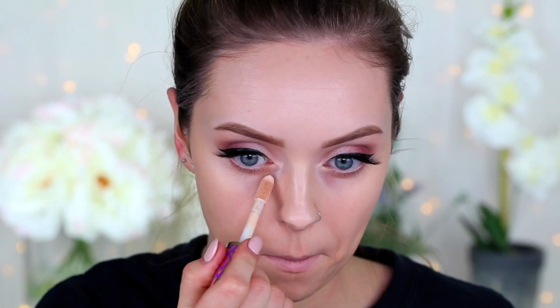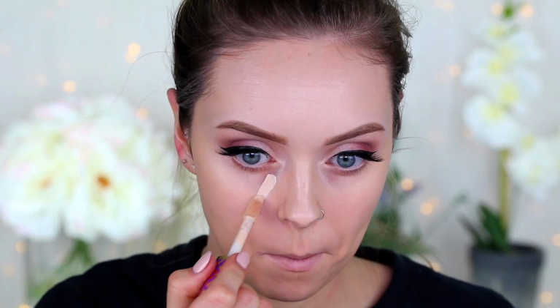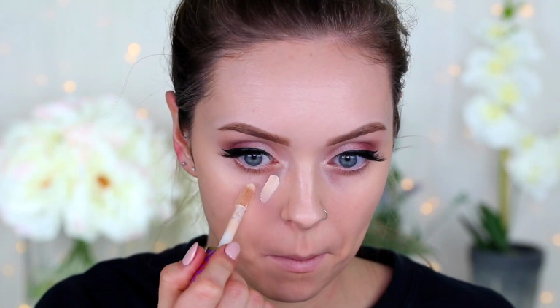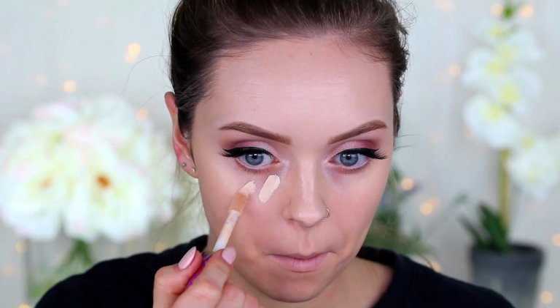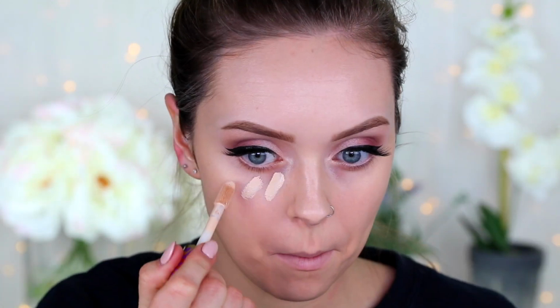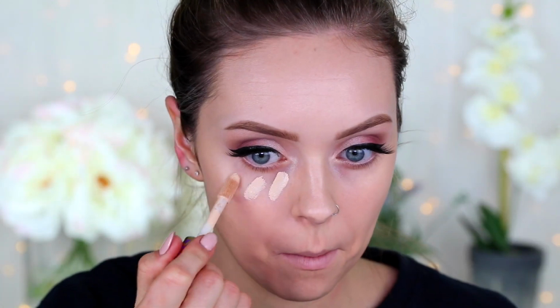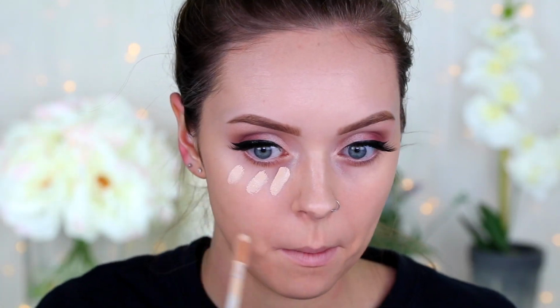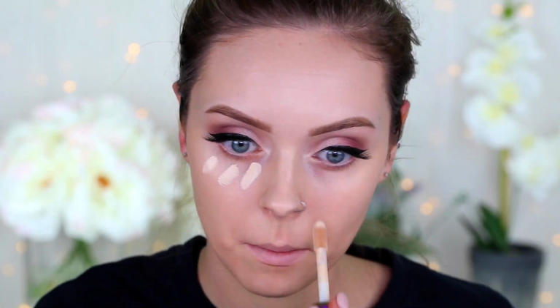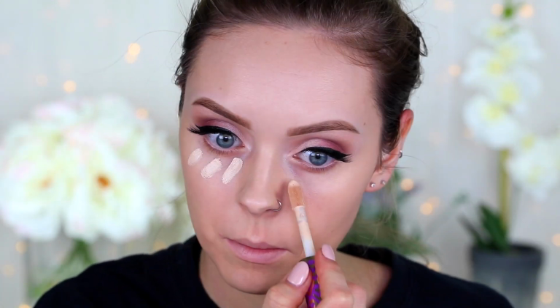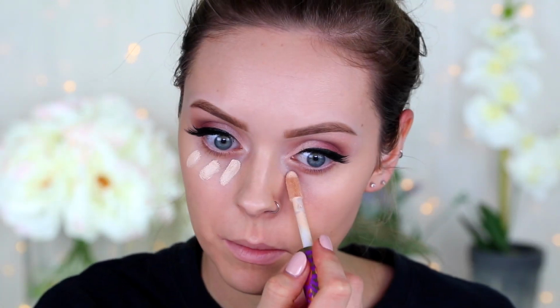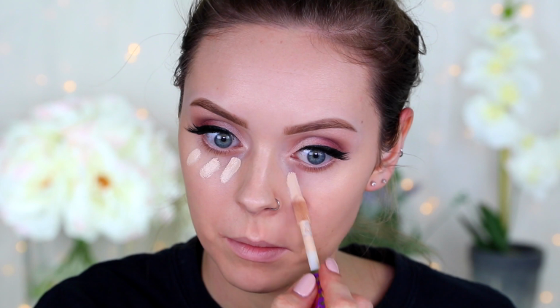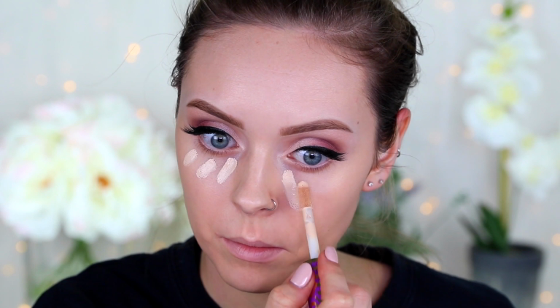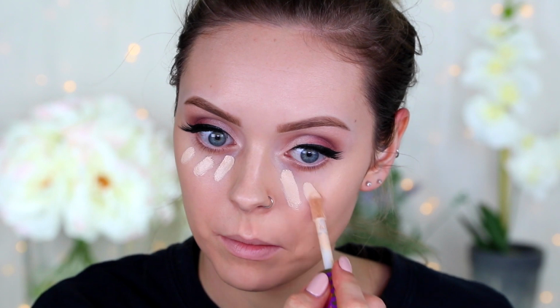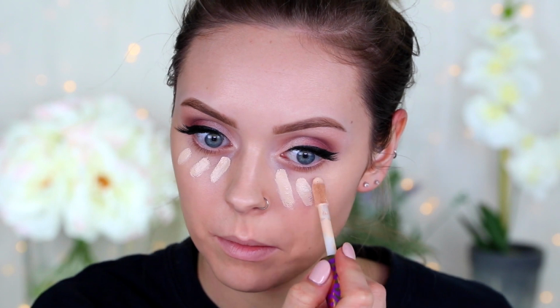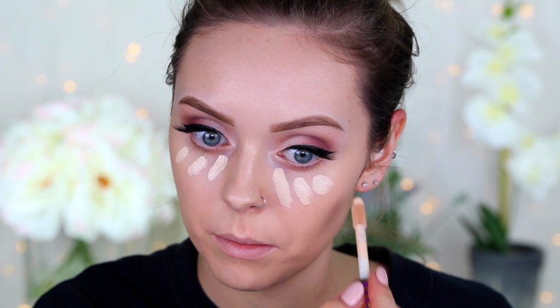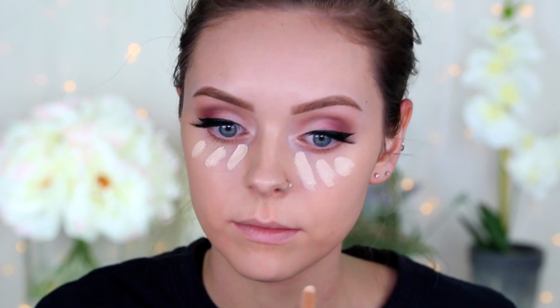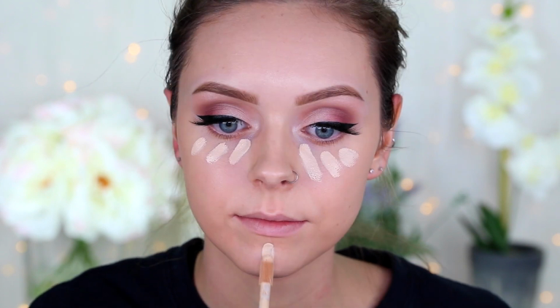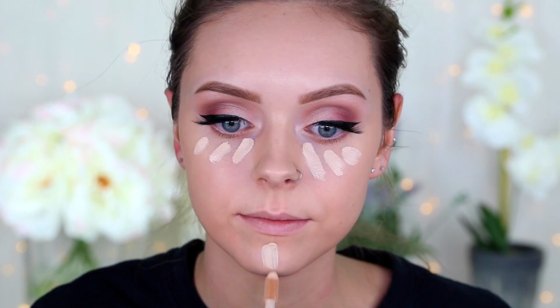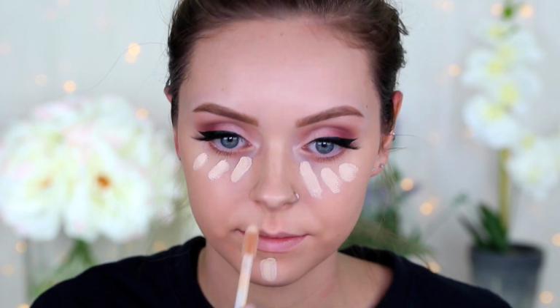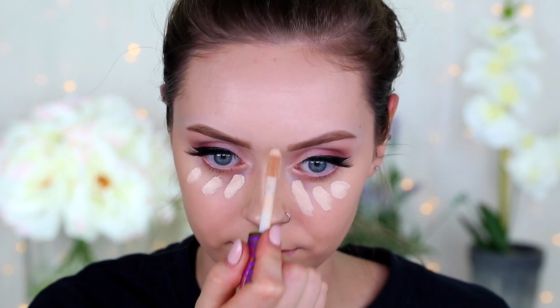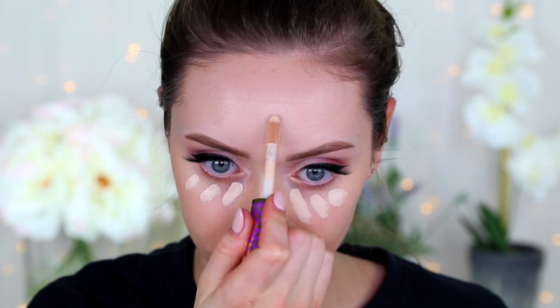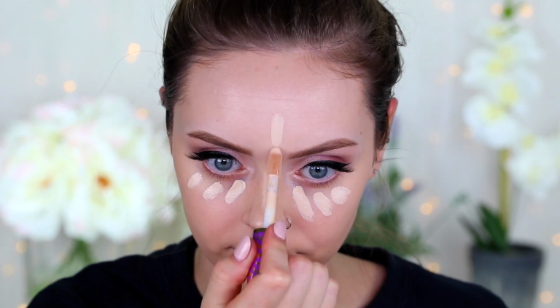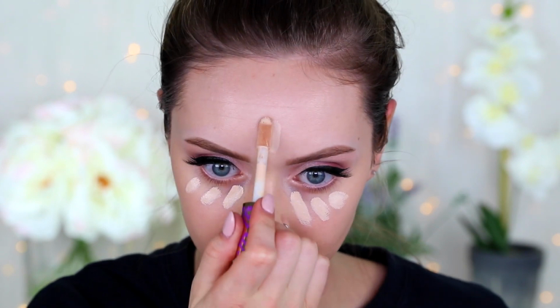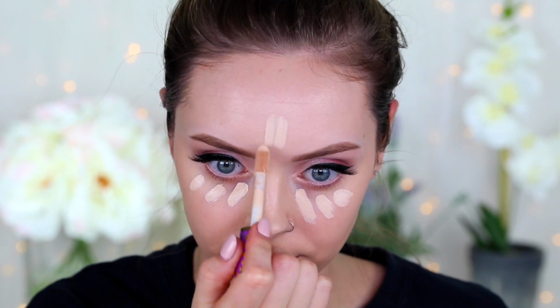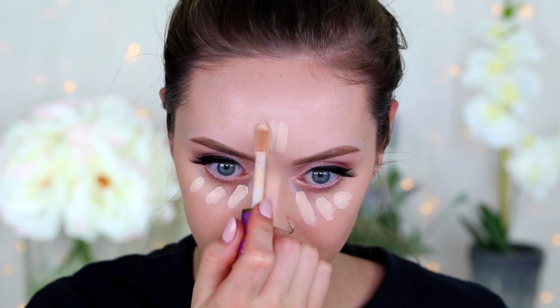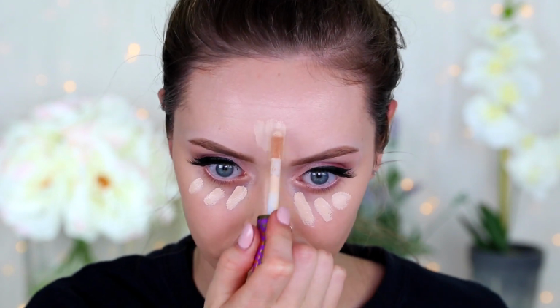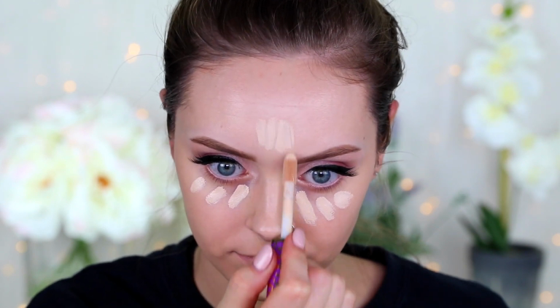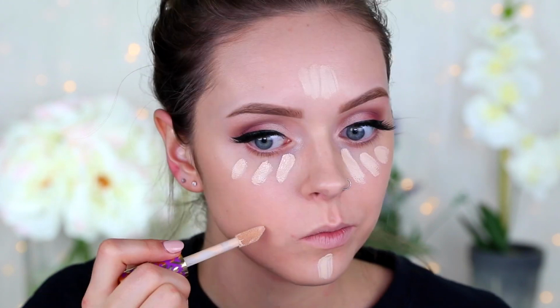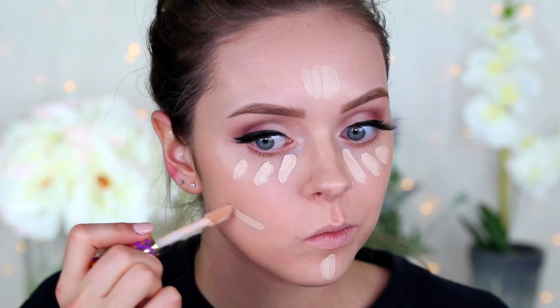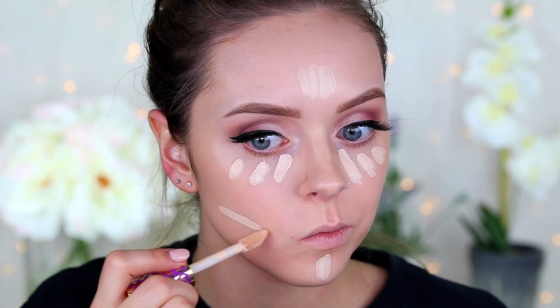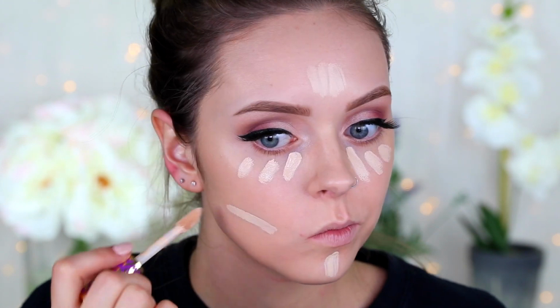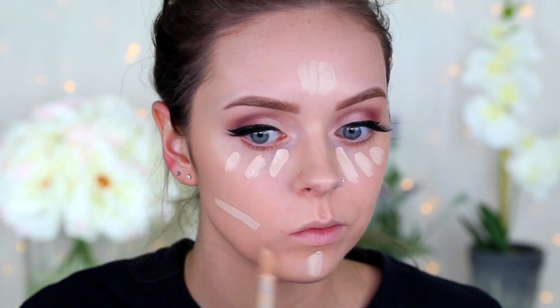Then just covering up my dark circles and highlighting the rest of my face with that same concealer I used before.